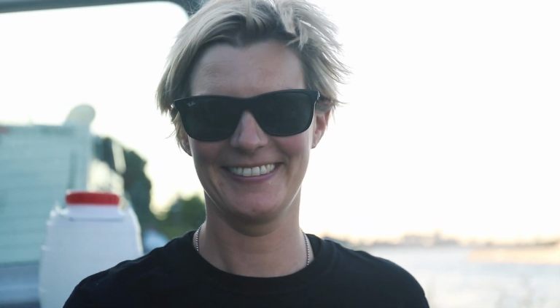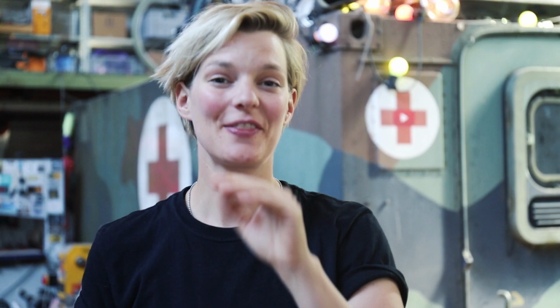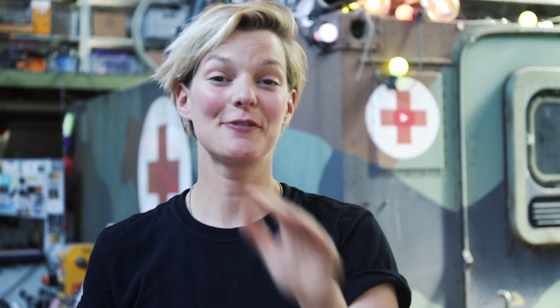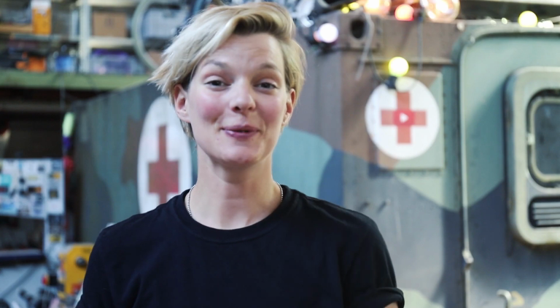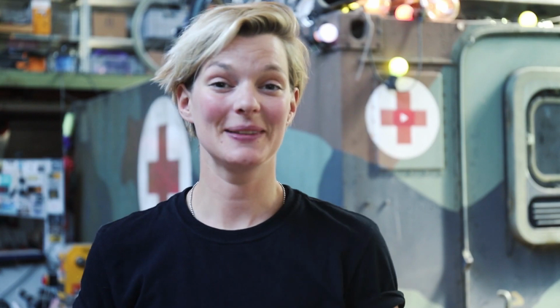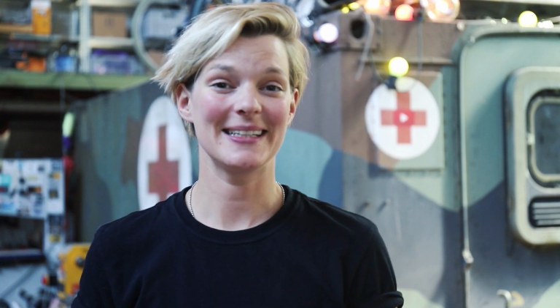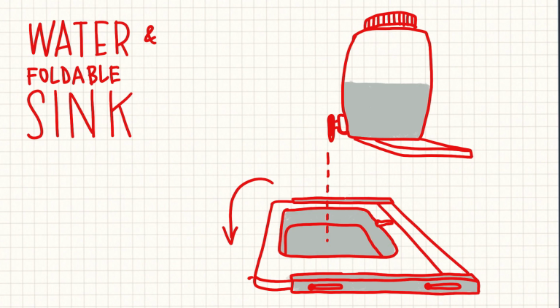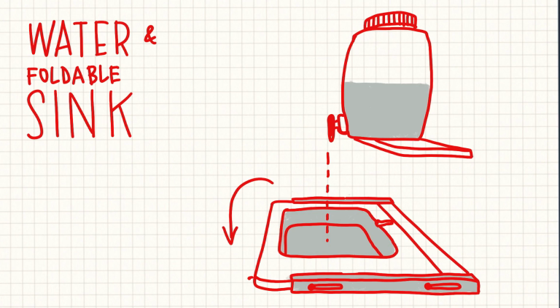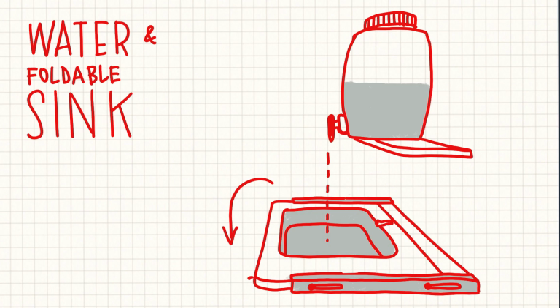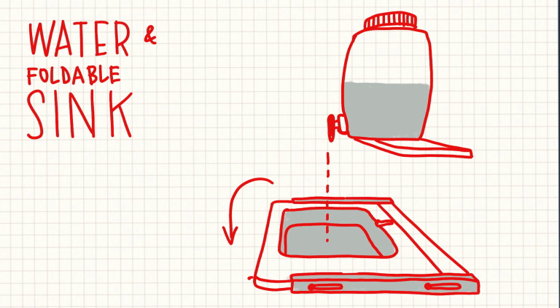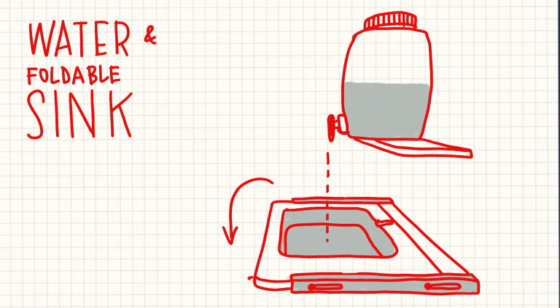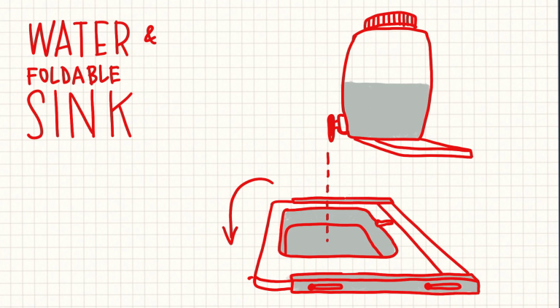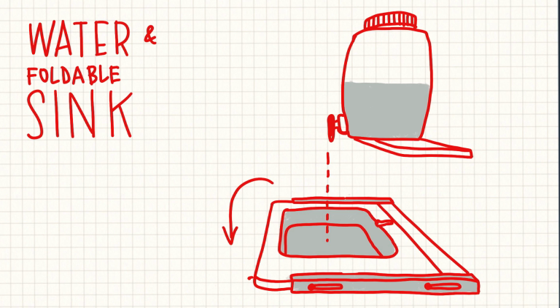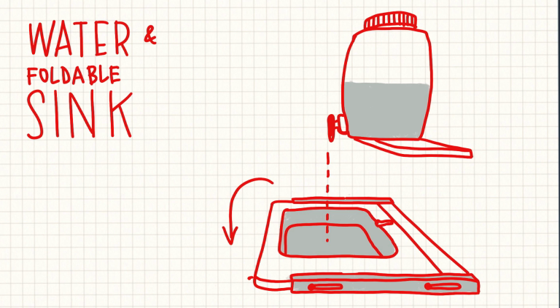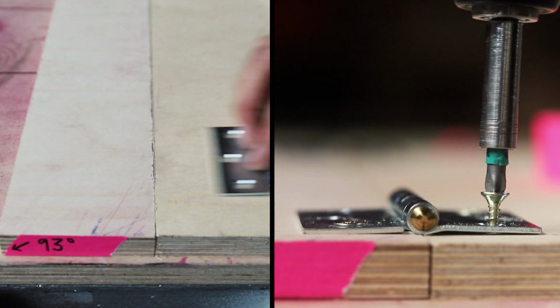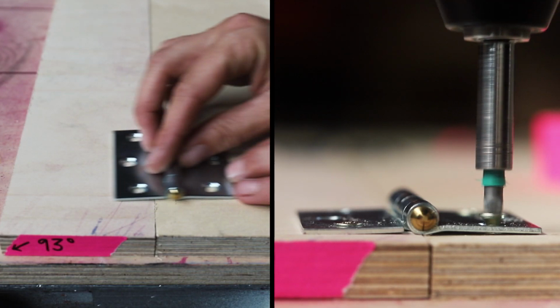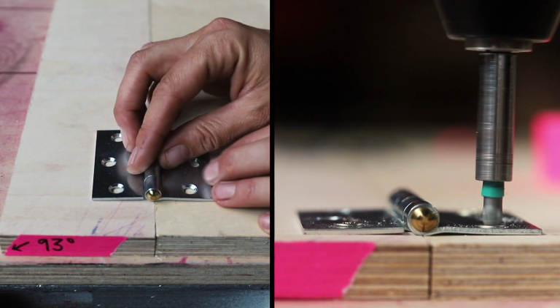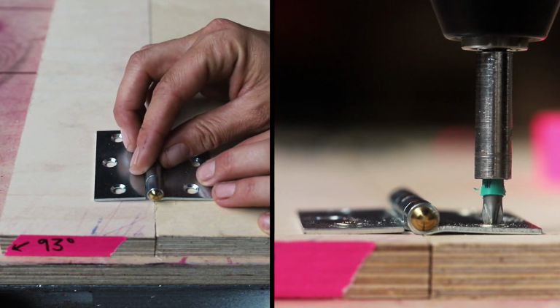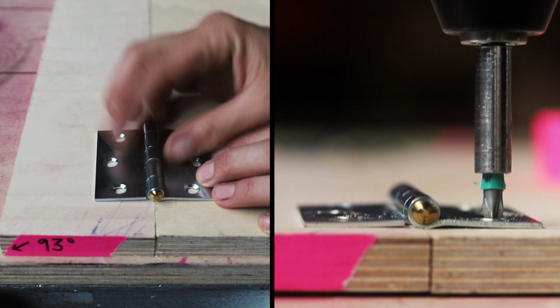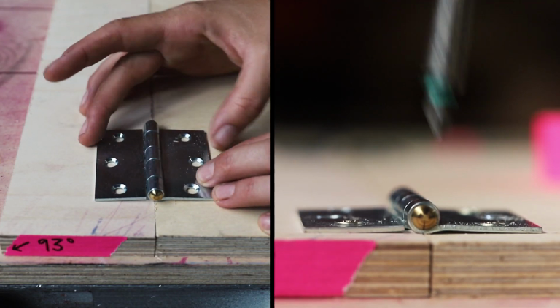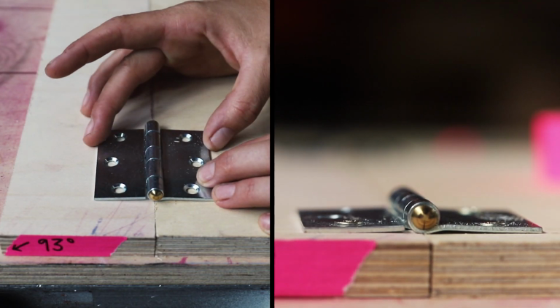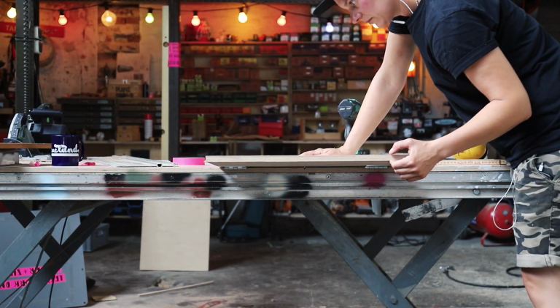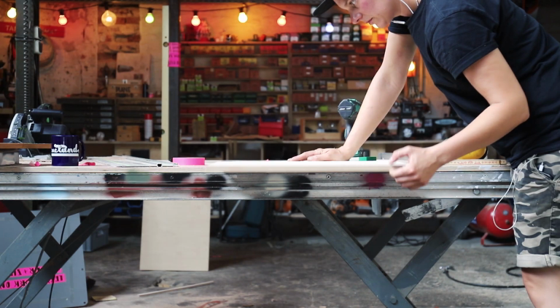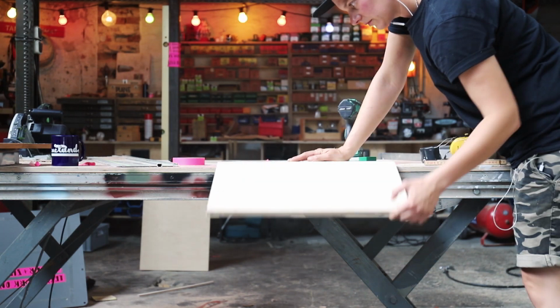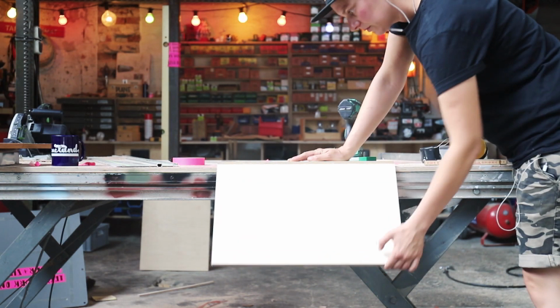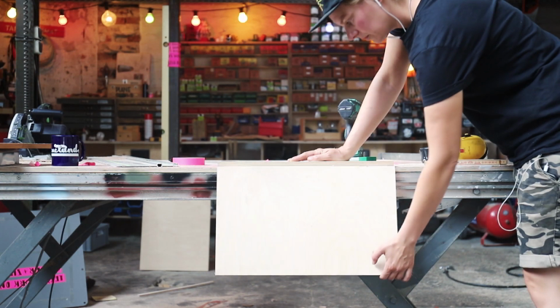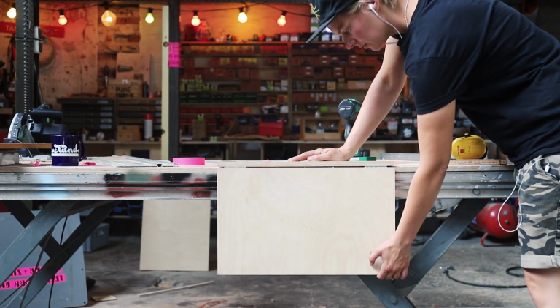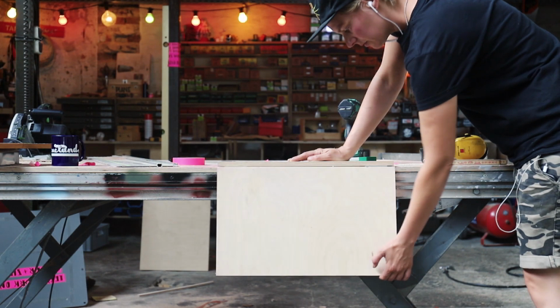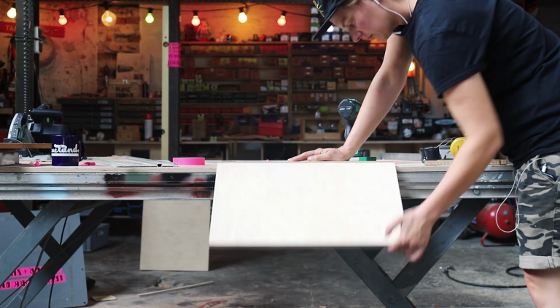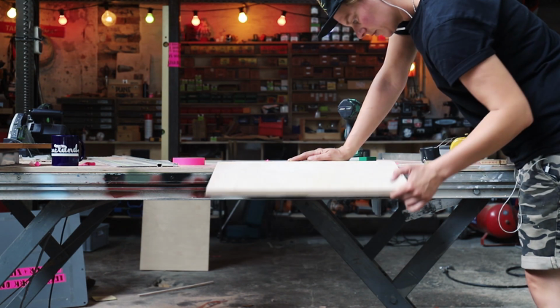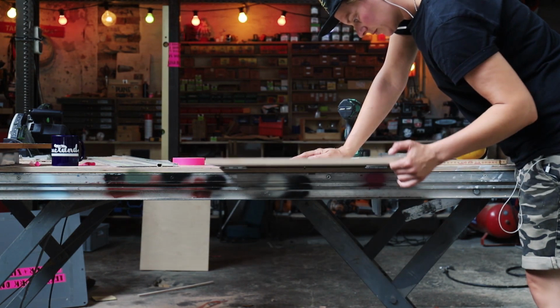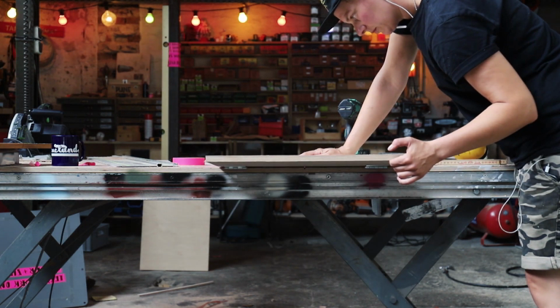The foldable sink is my favorite feature of this build, just because it doesn't take up any space and it works great.